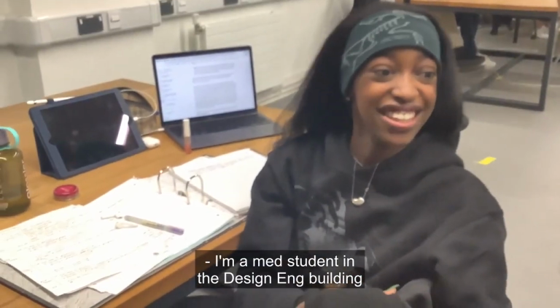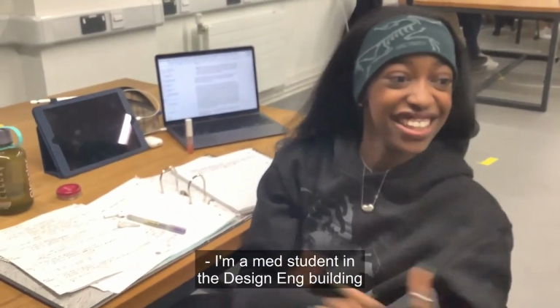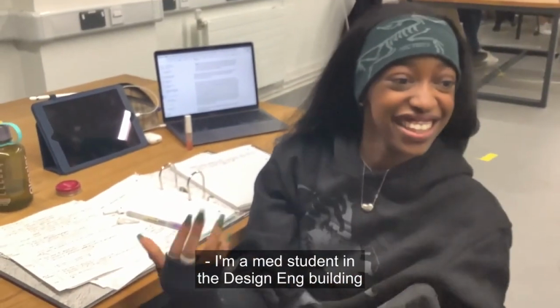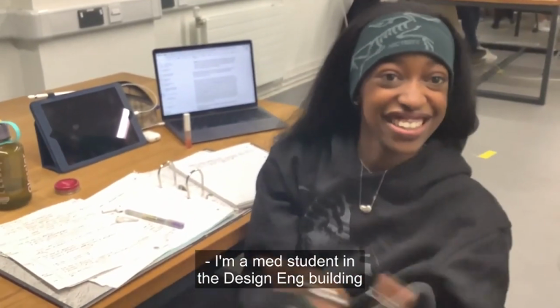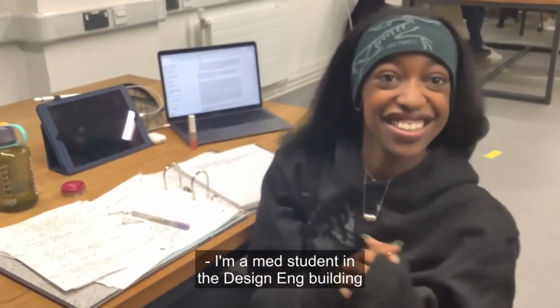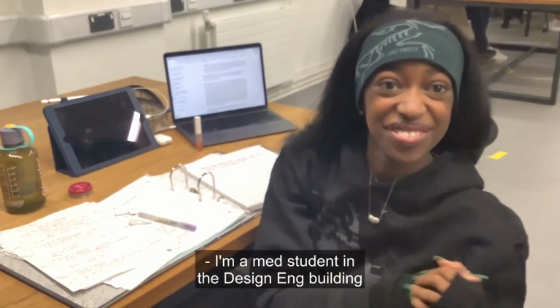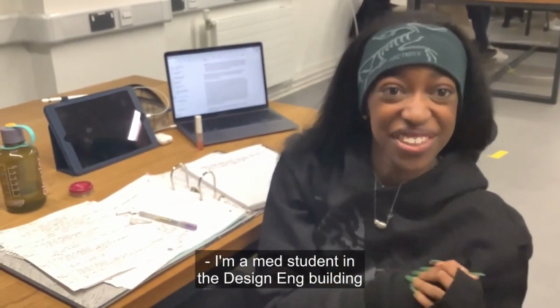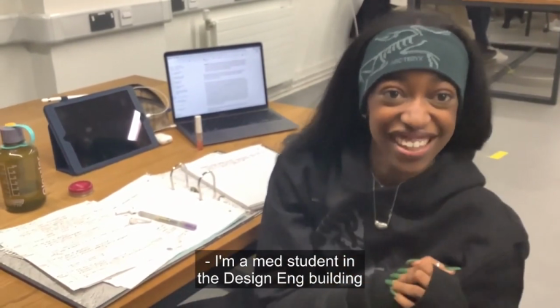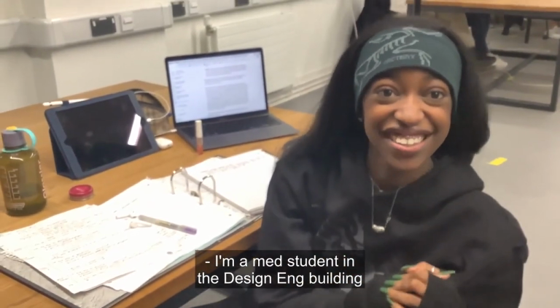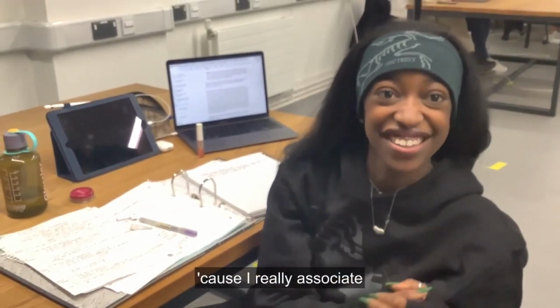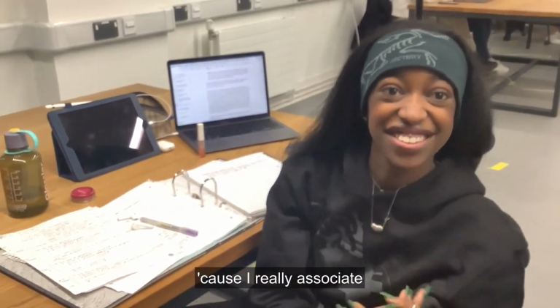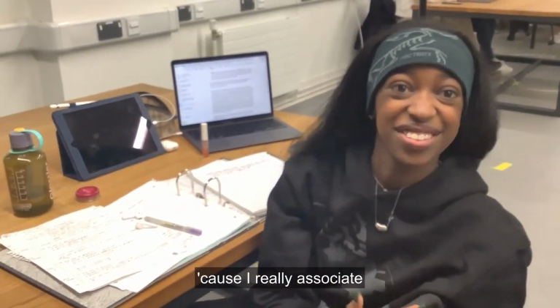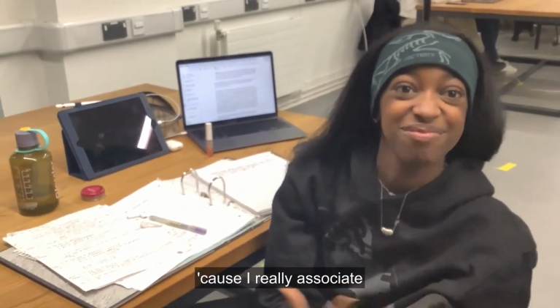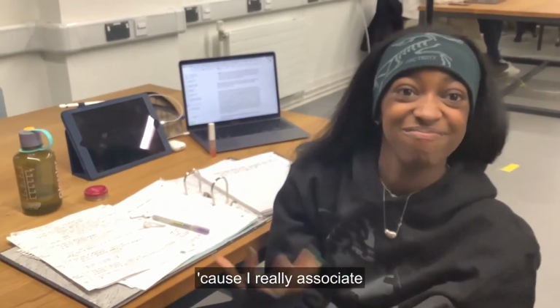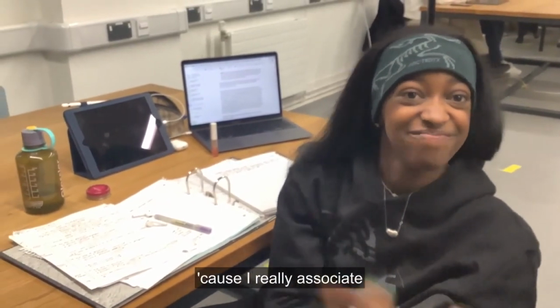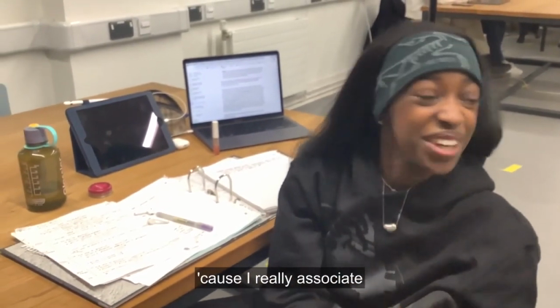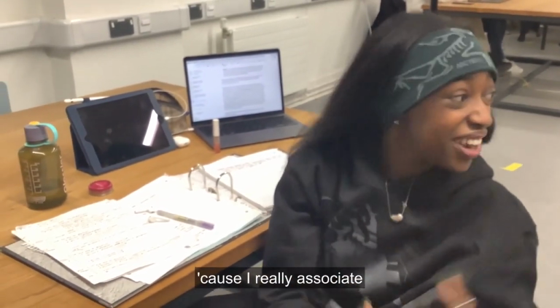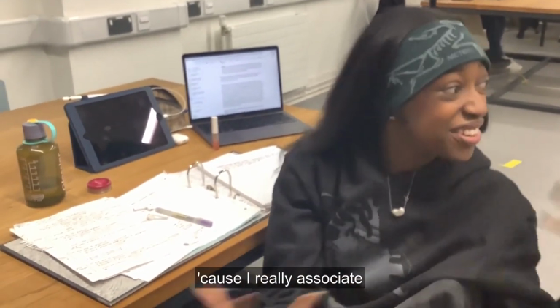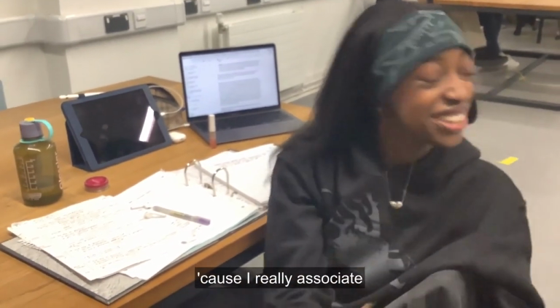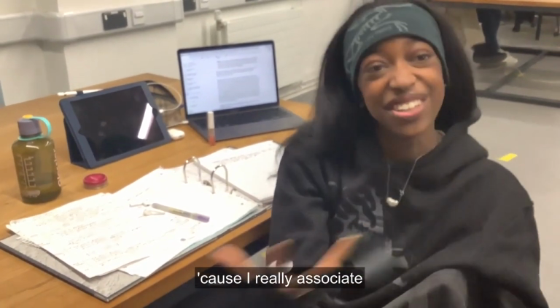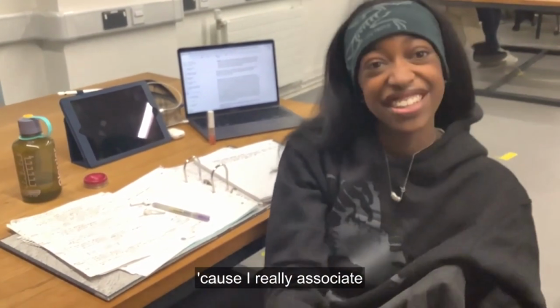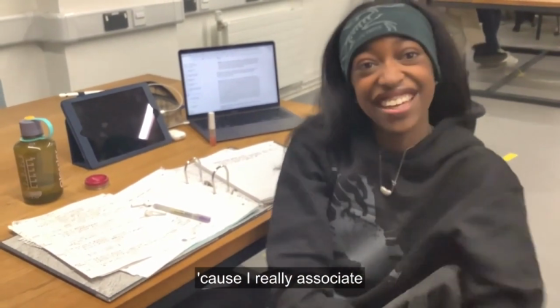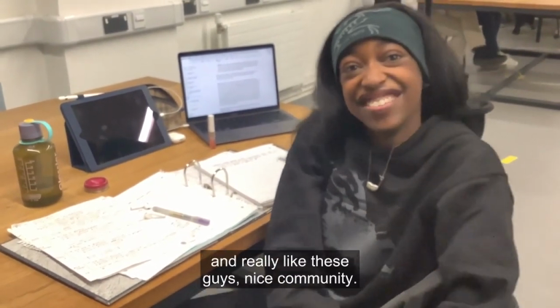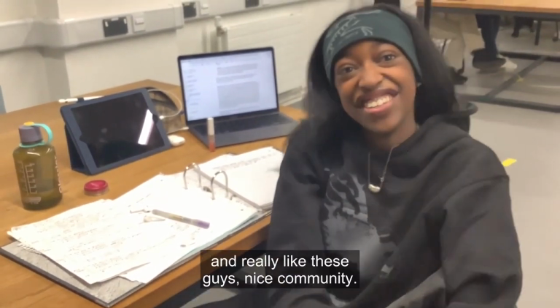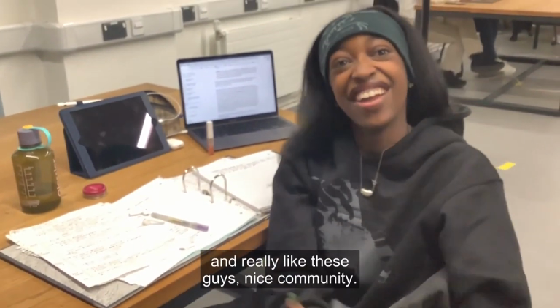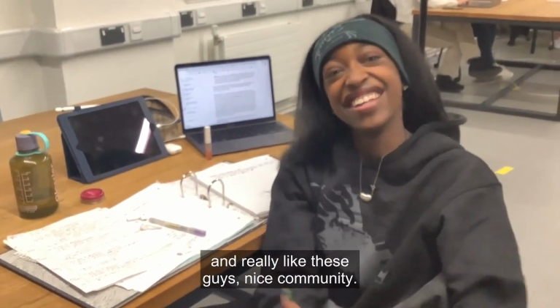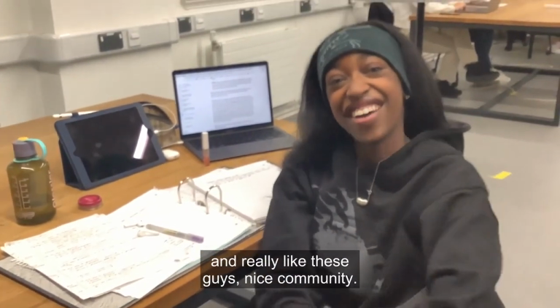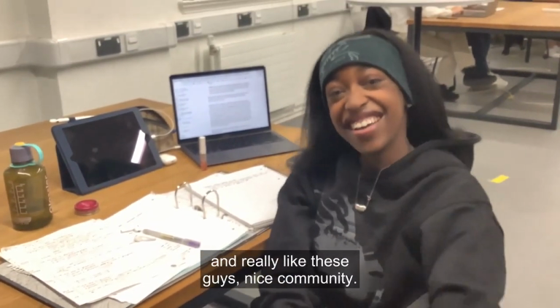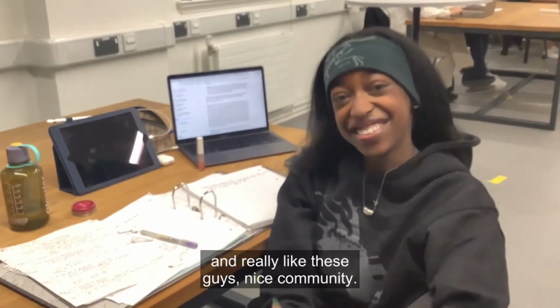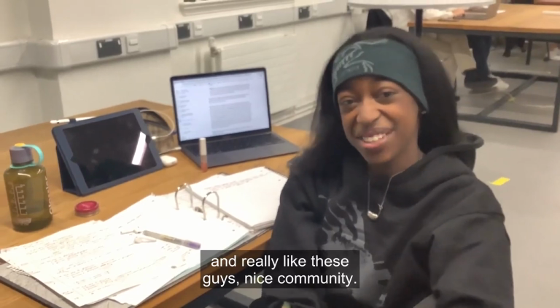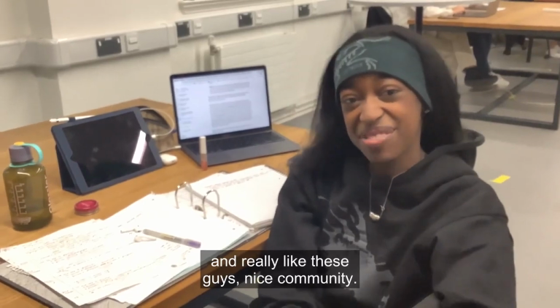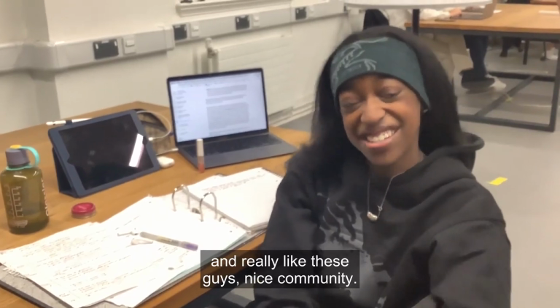Hey, this is Jayda. I'm a med student in the Dyson building because I really associate and really like these guys — it's a nice community.